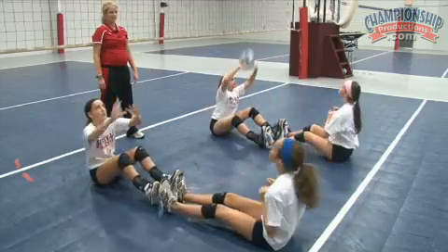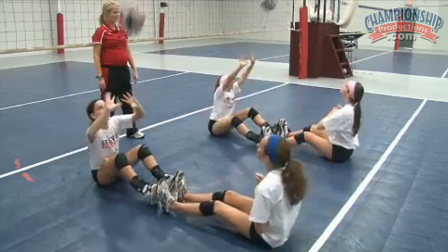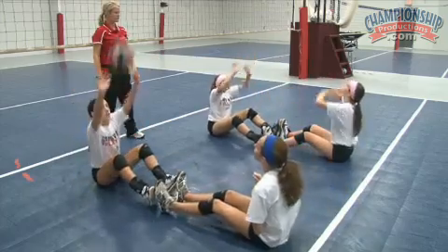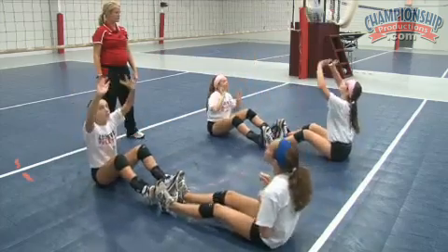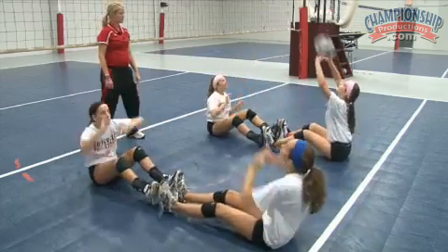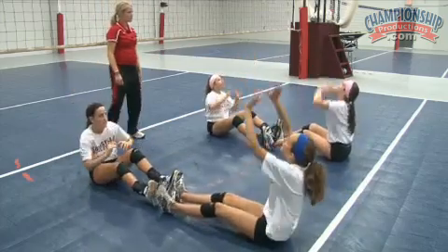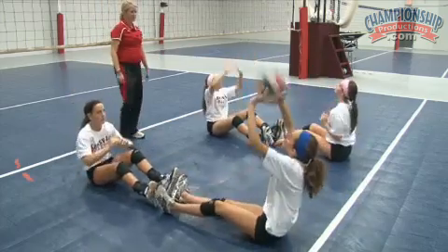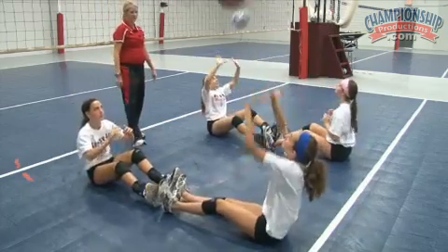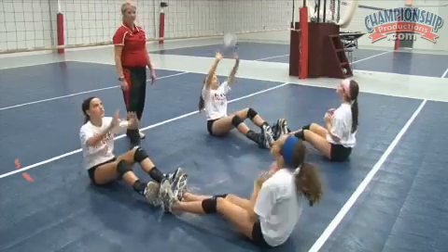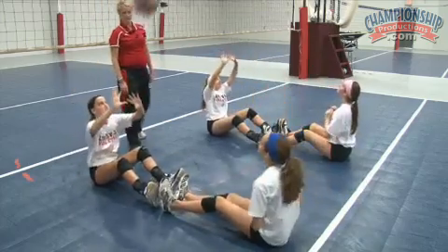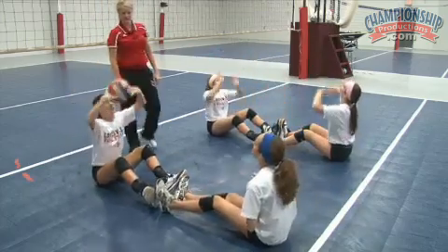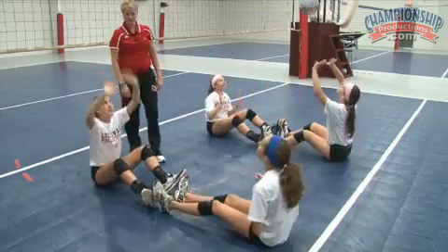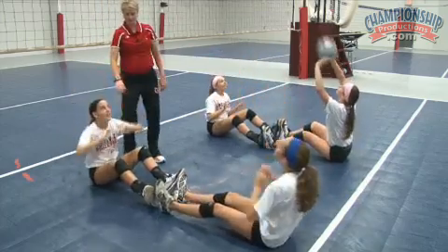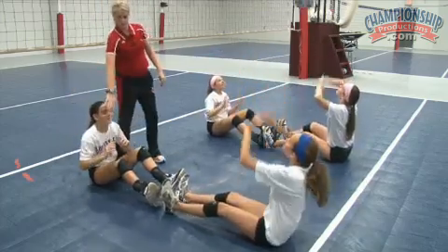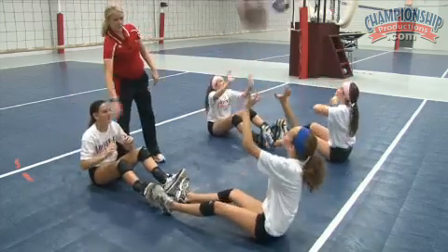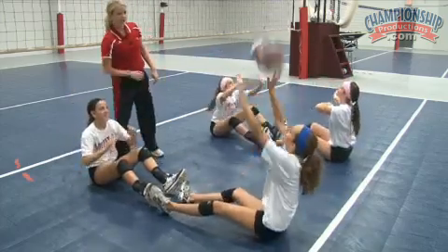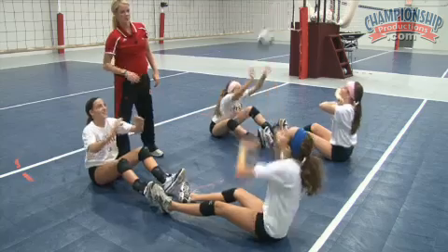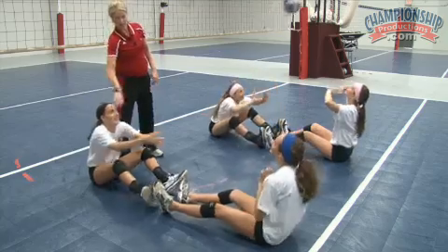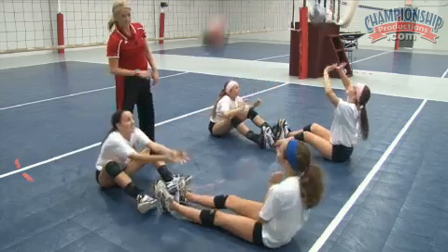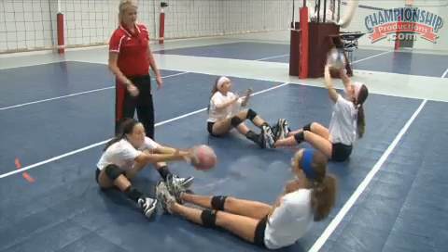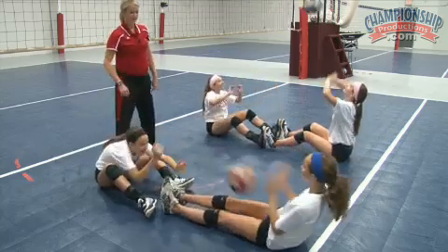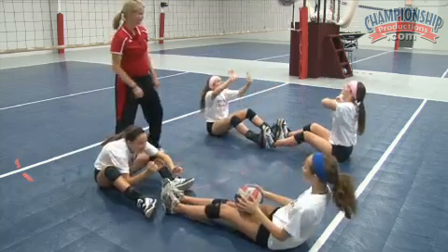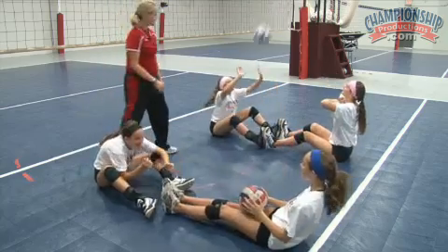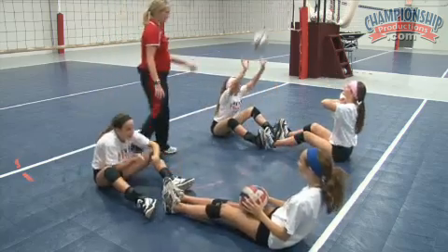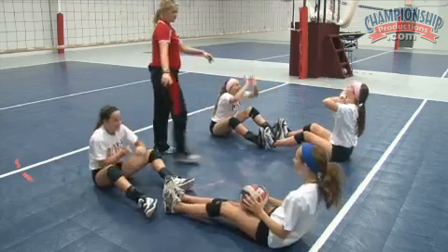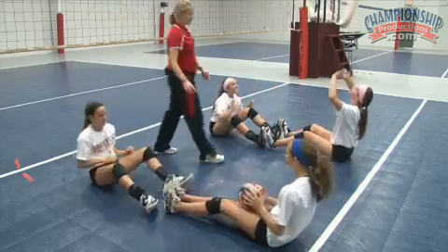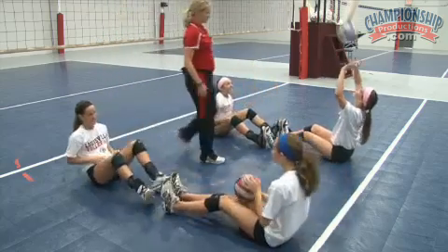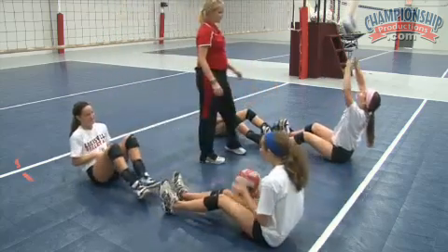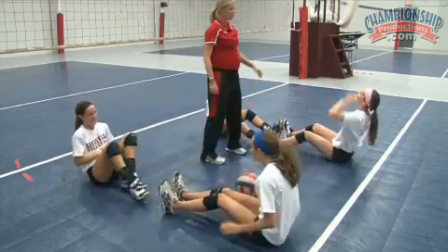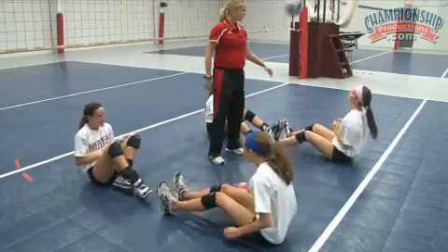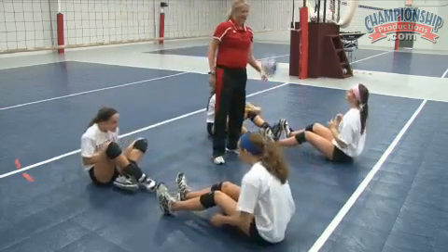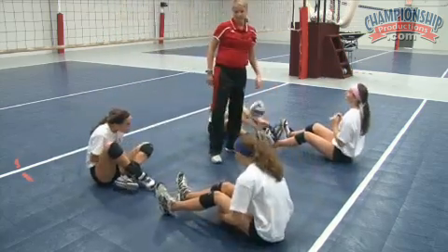Ooh. Gosh, maybe y'all need some distractions. Okay, good. You all won. Good job.